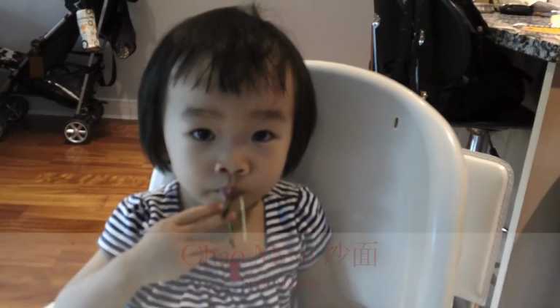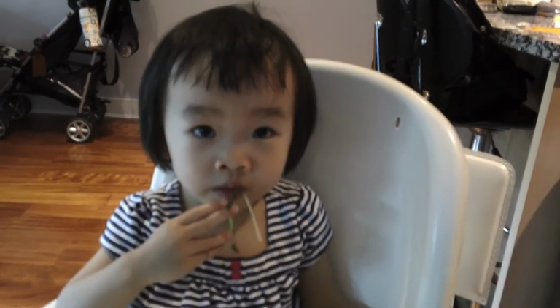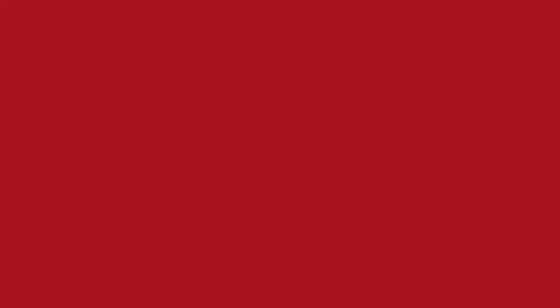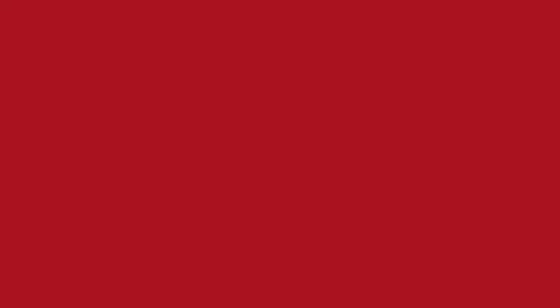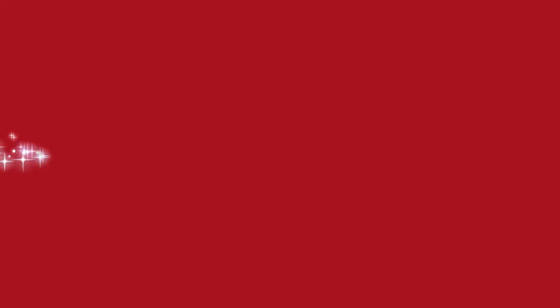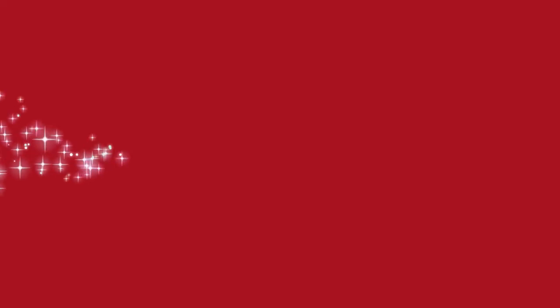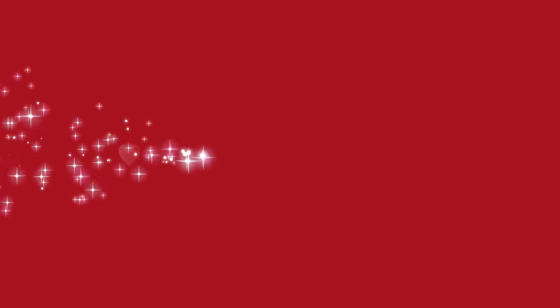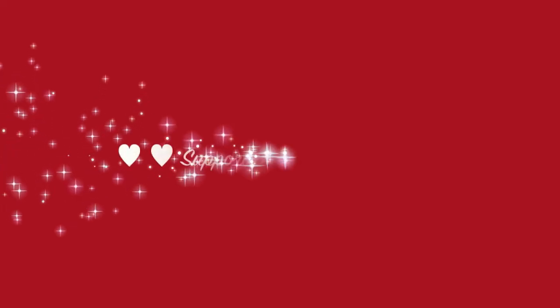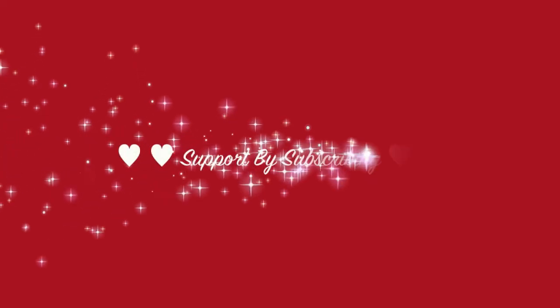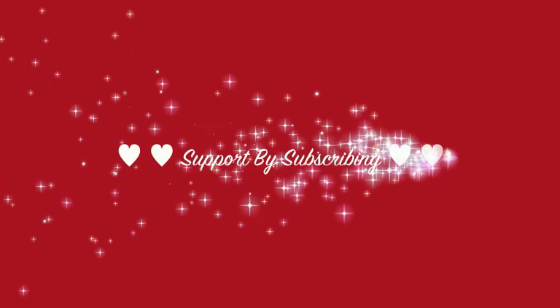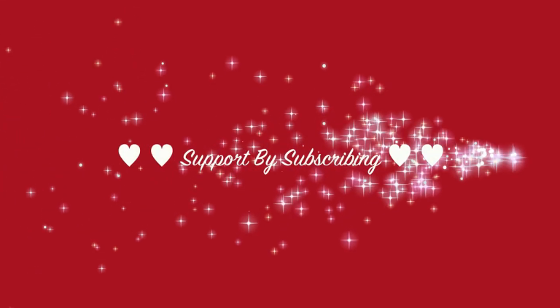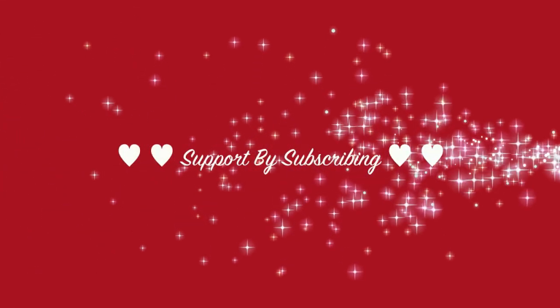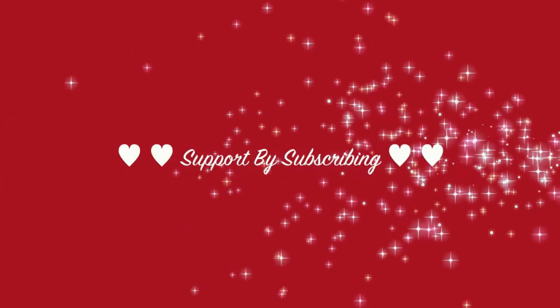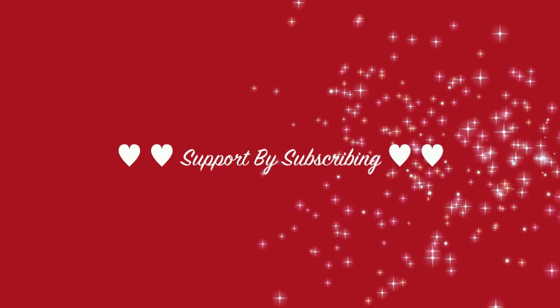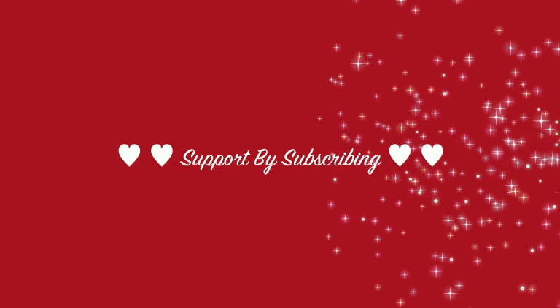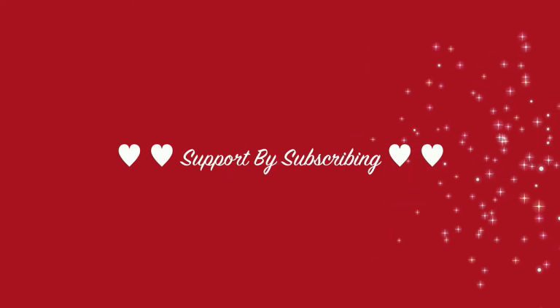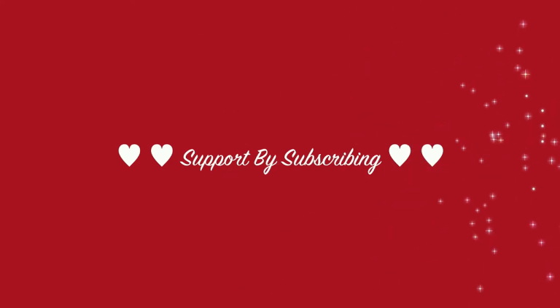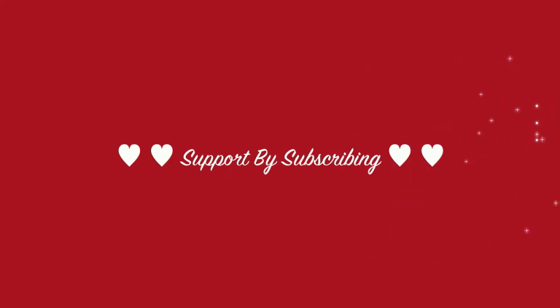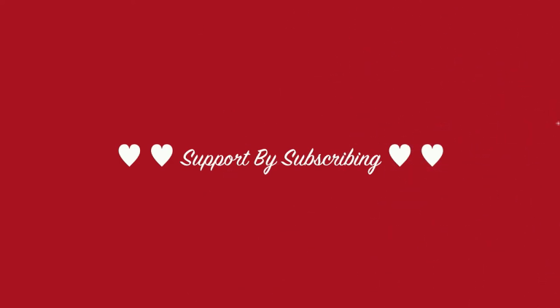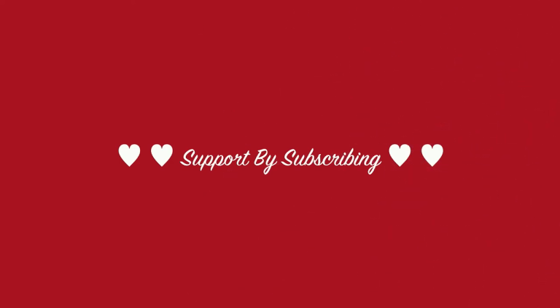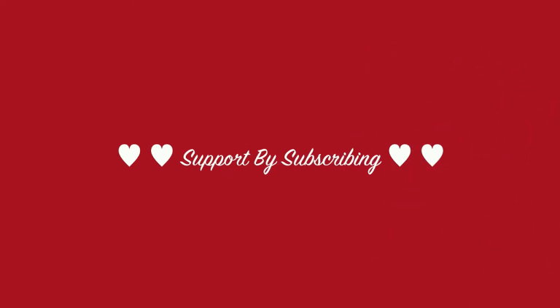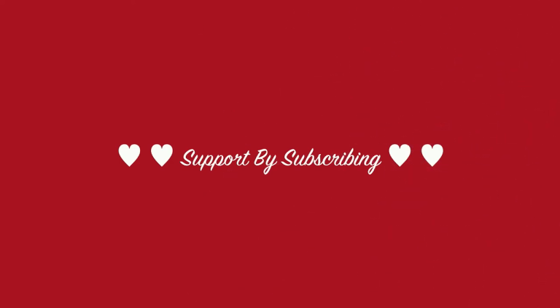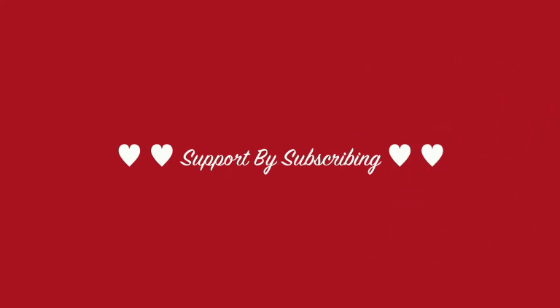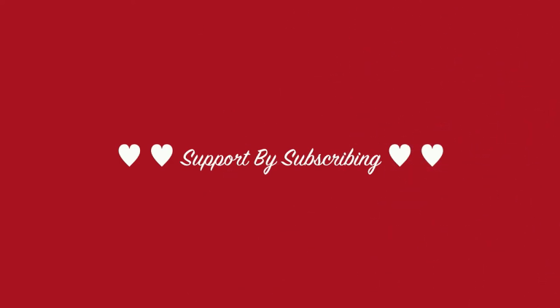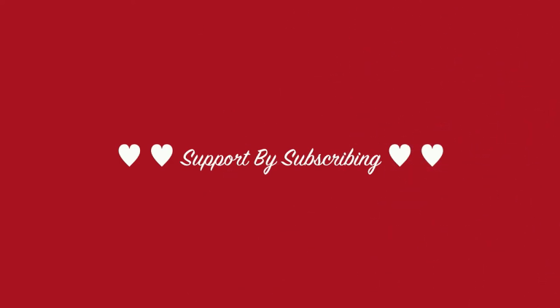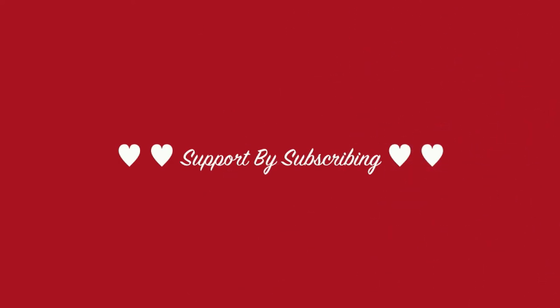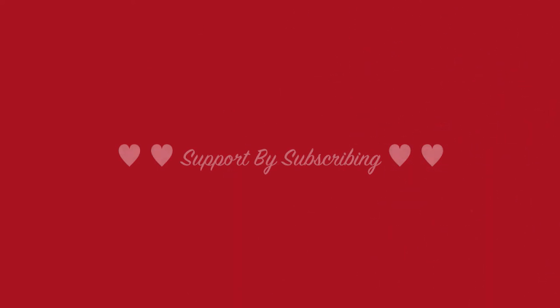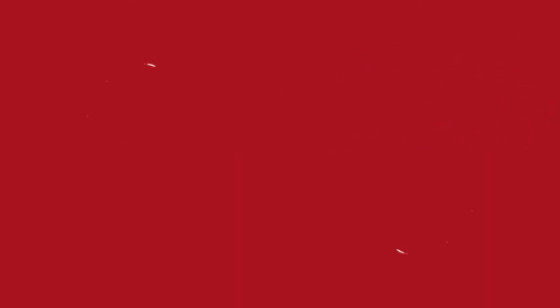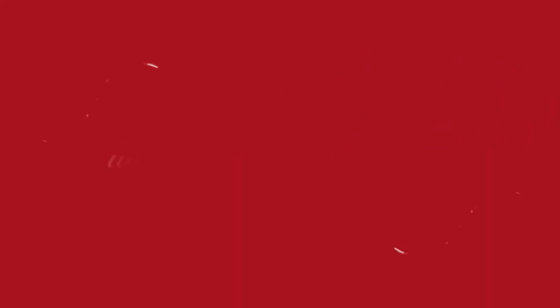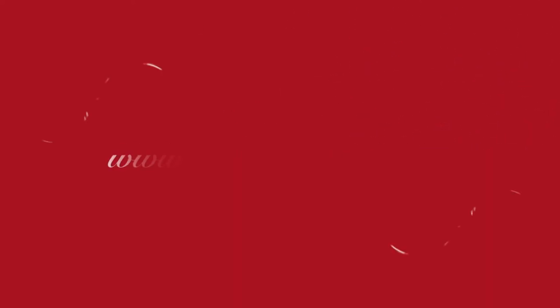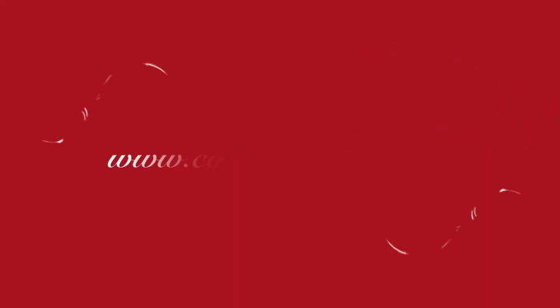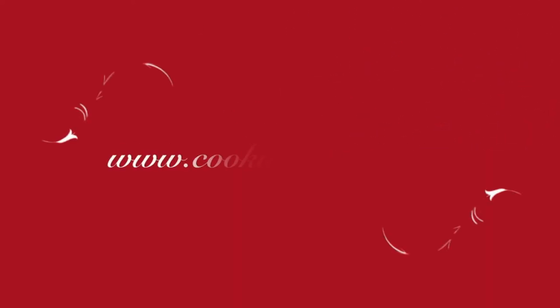Now you can transfer the noodles to your serving plate and enjoy. I hope you enjoyed this recipe. Thank you for watching. Good luck!